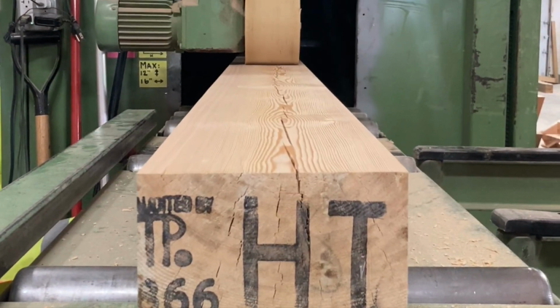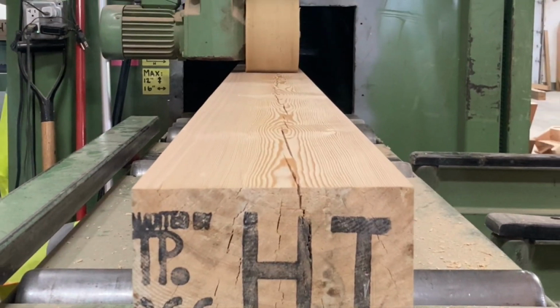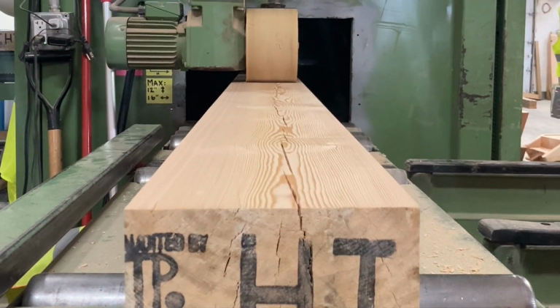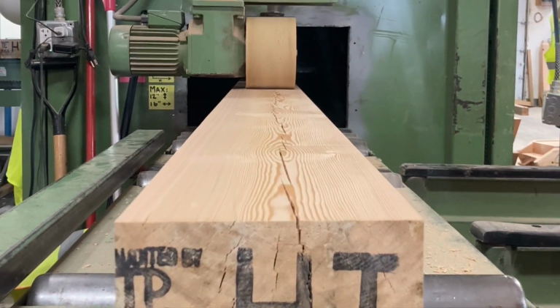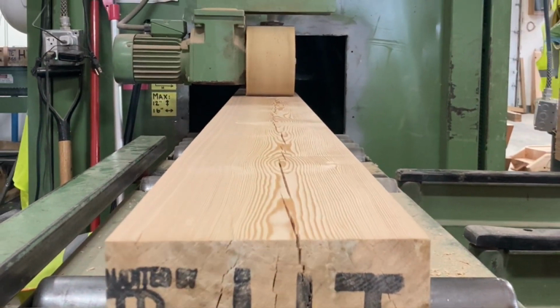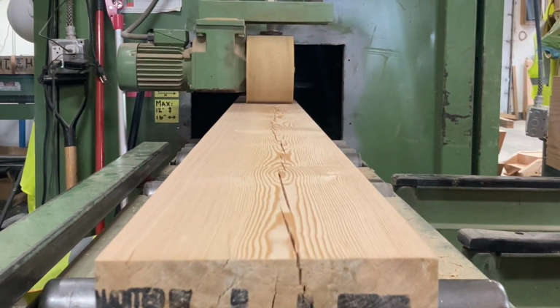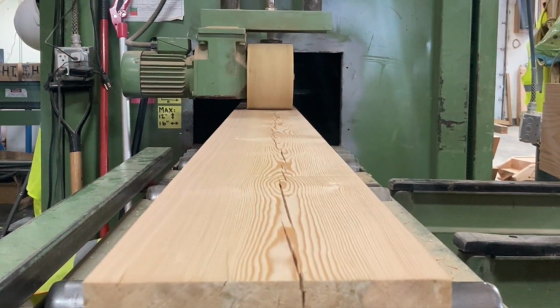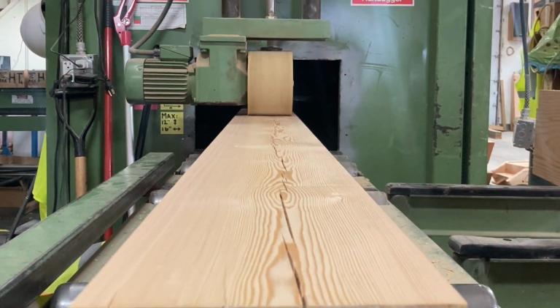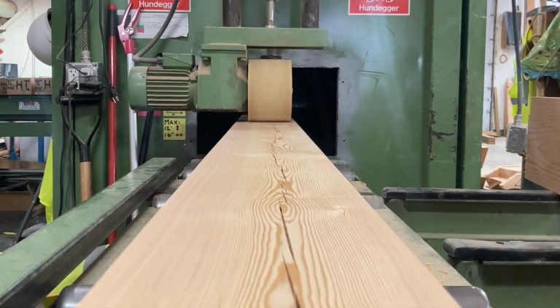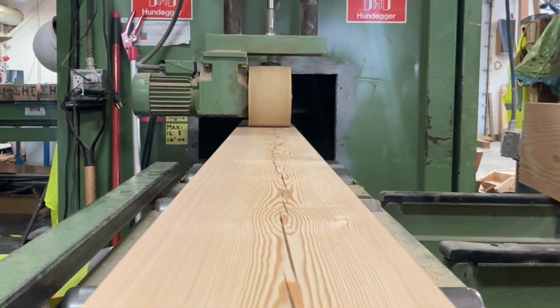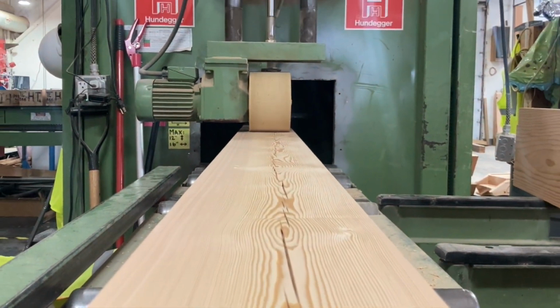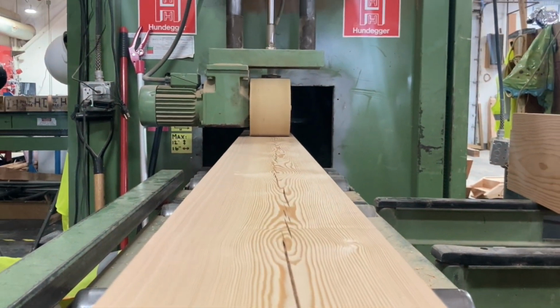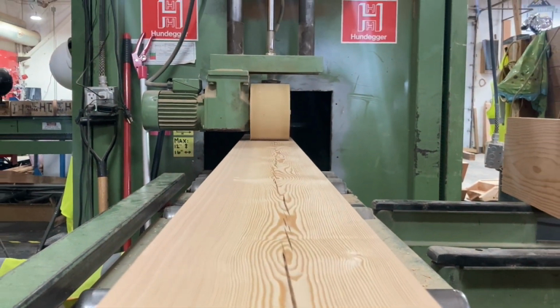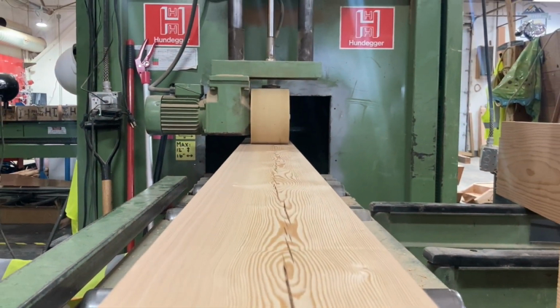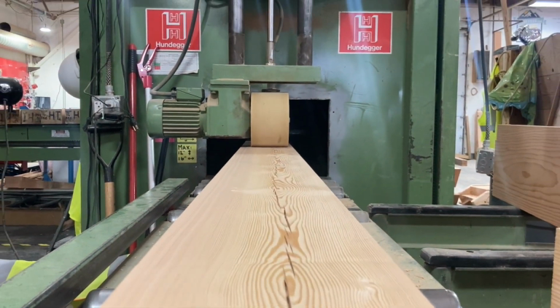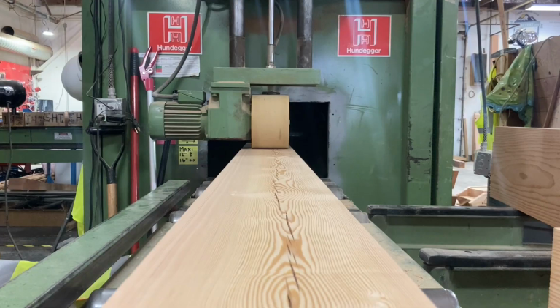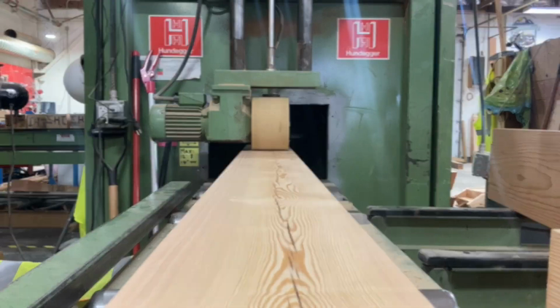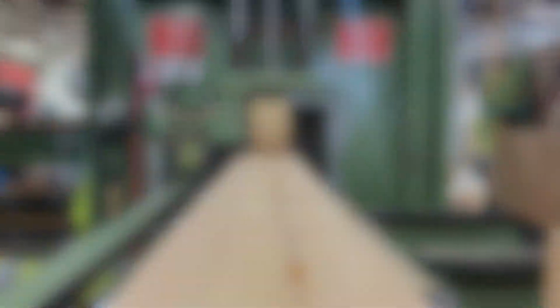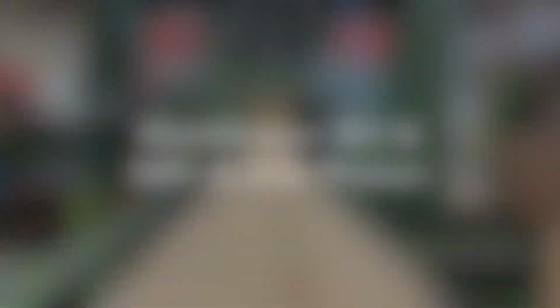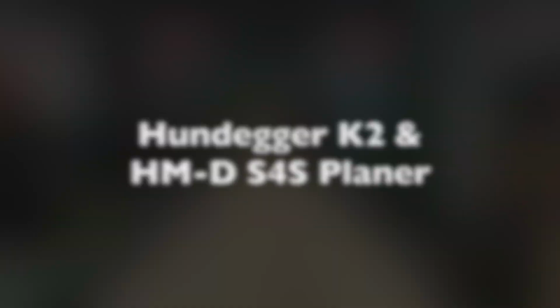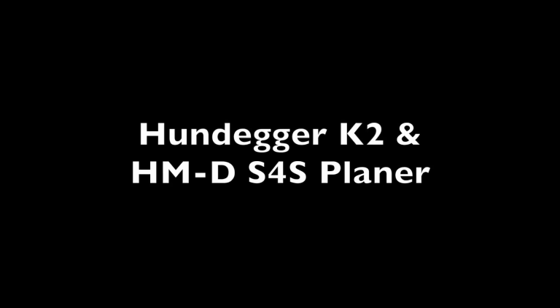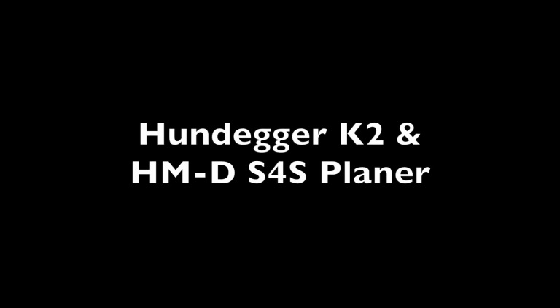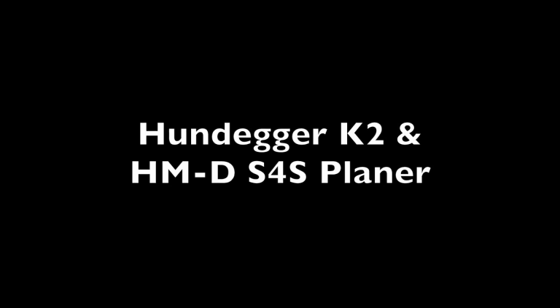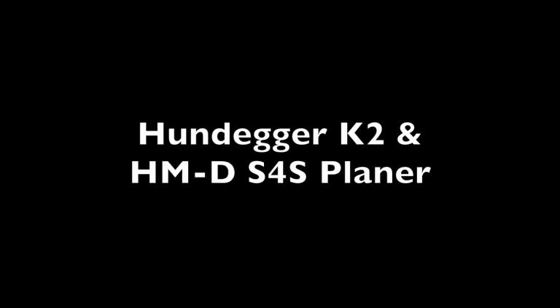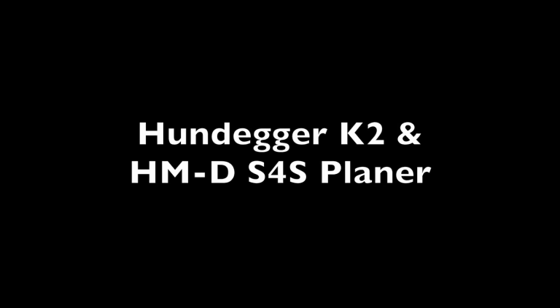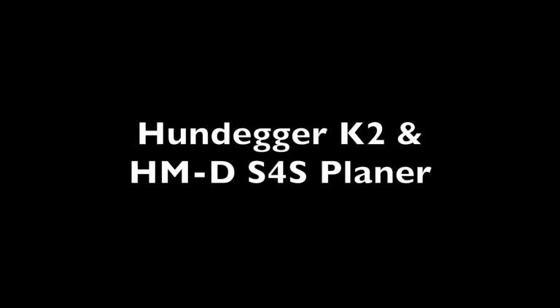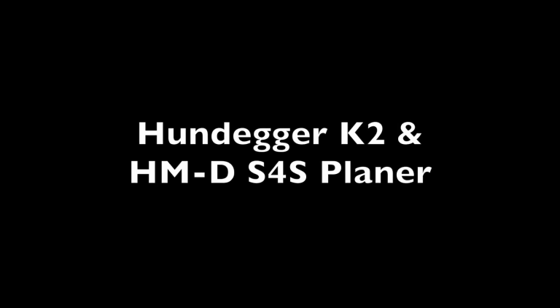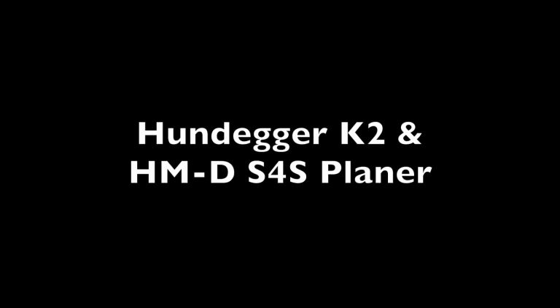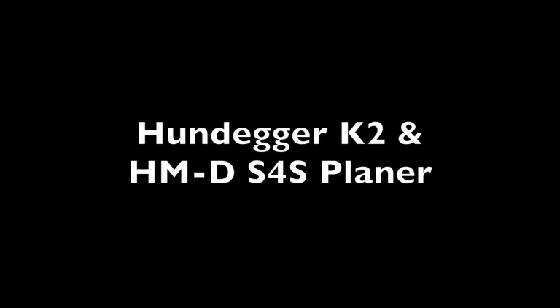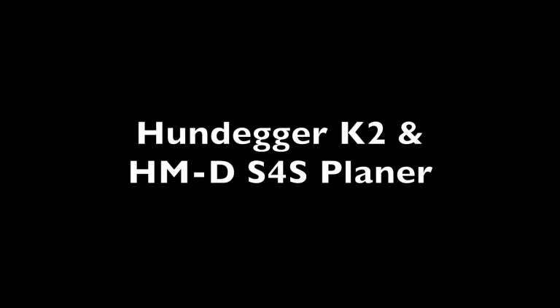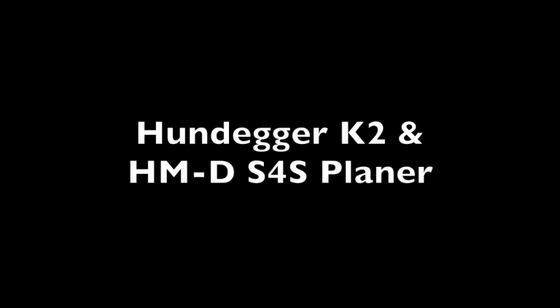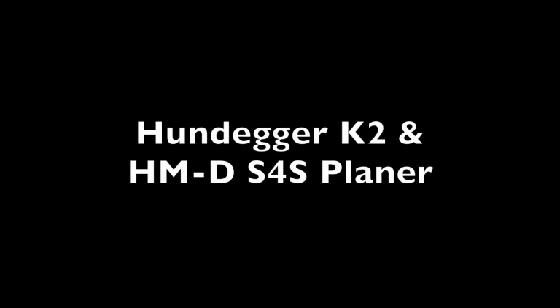With the new machine on the way it's time for us to part with this K2N planer. It remains in daily operation at our facility and is available for view.